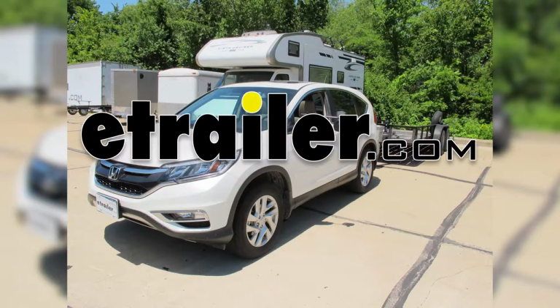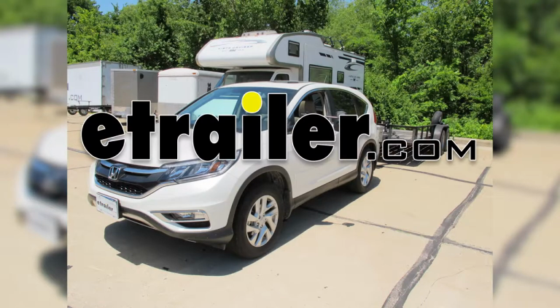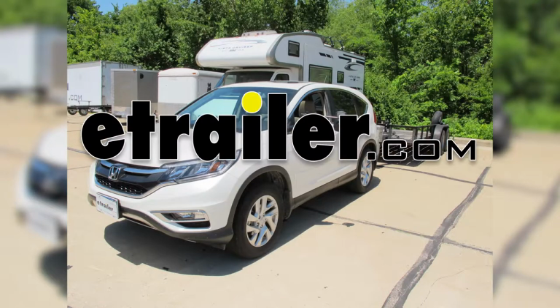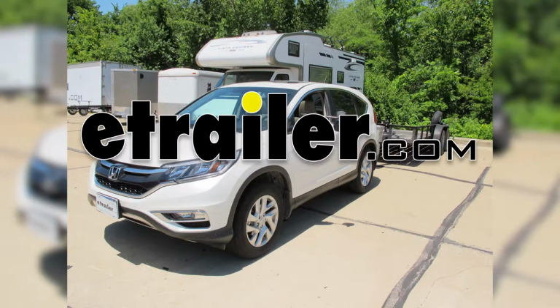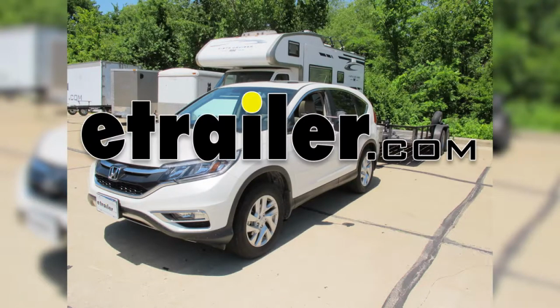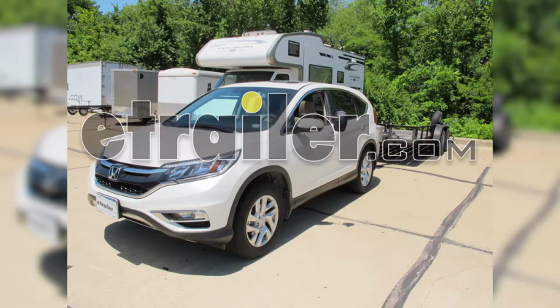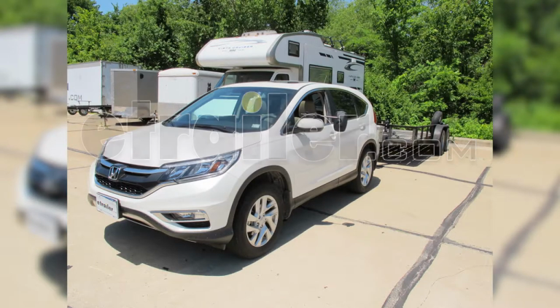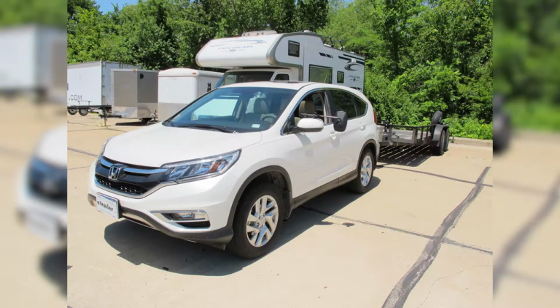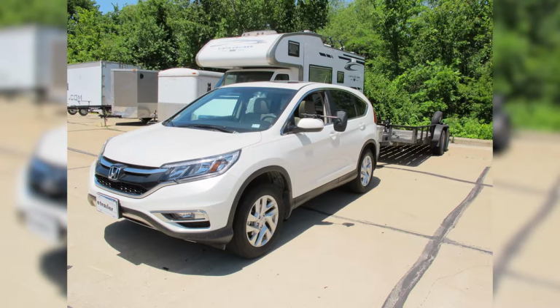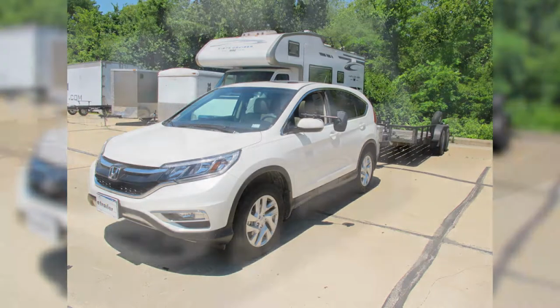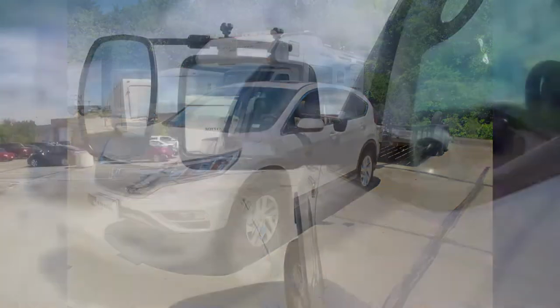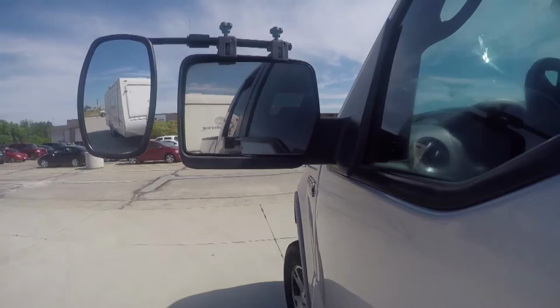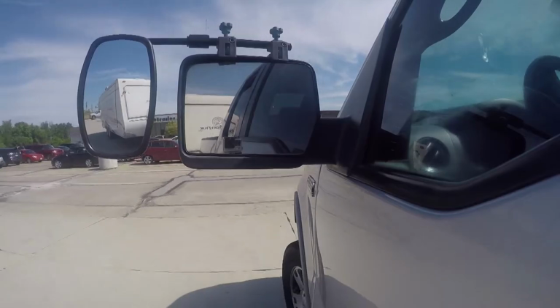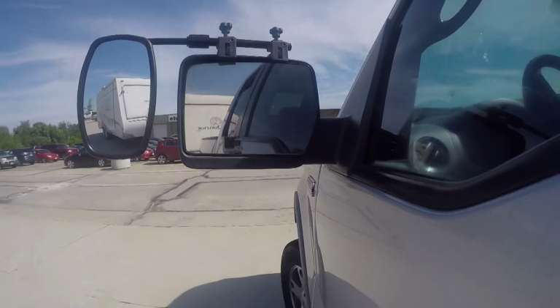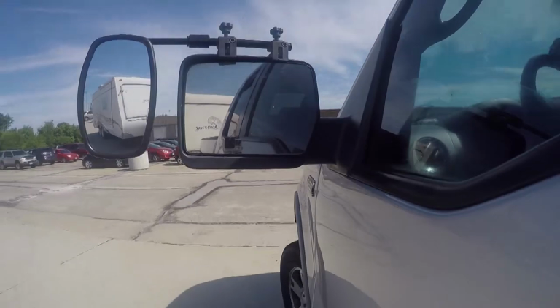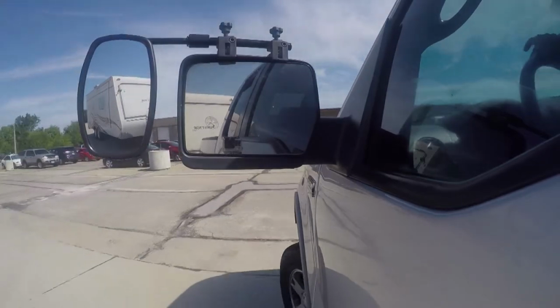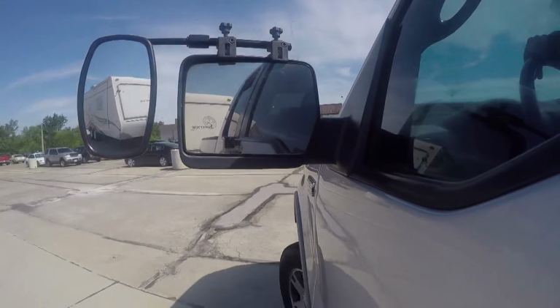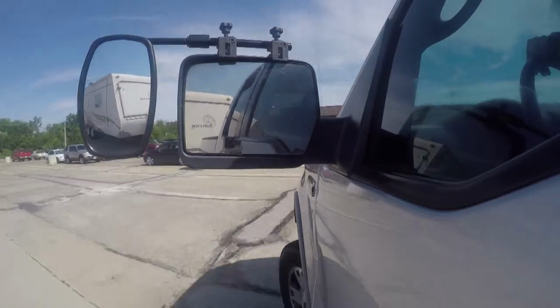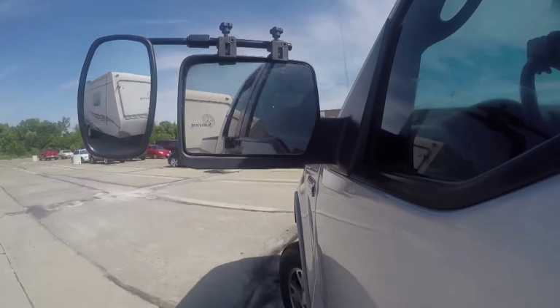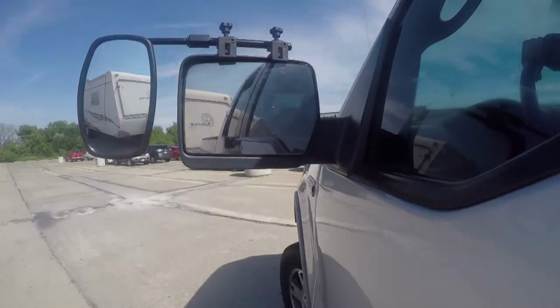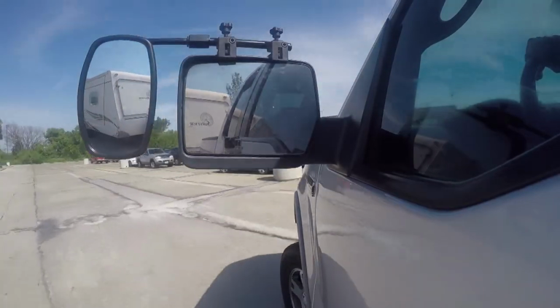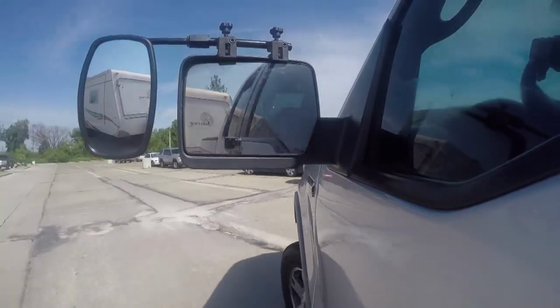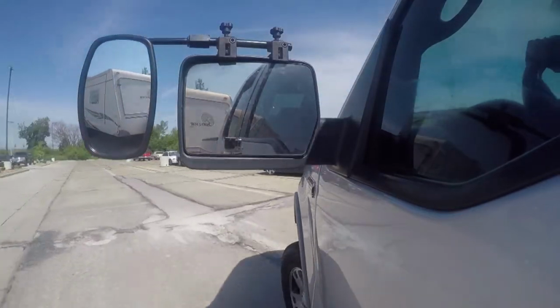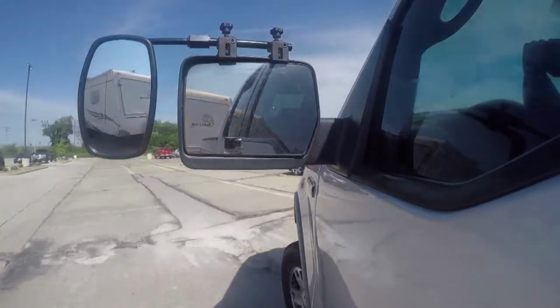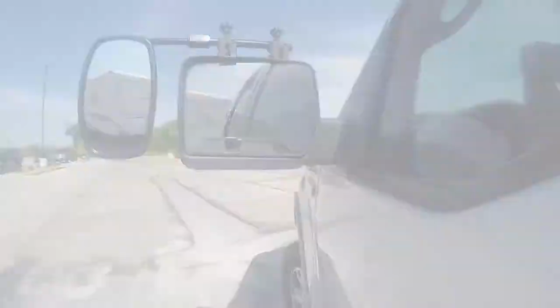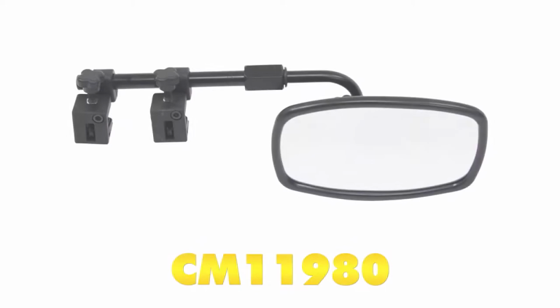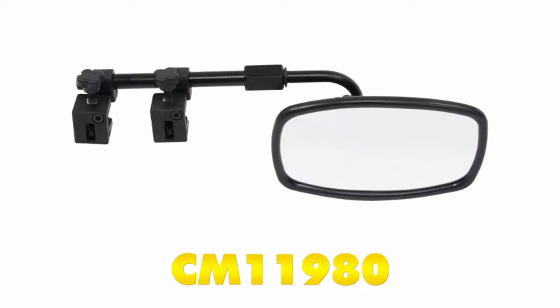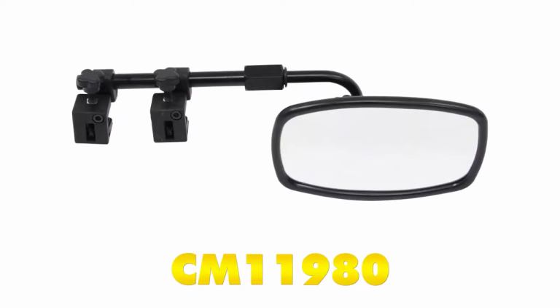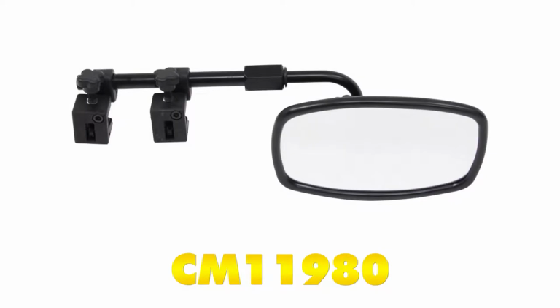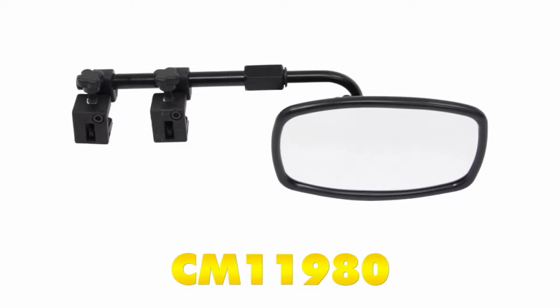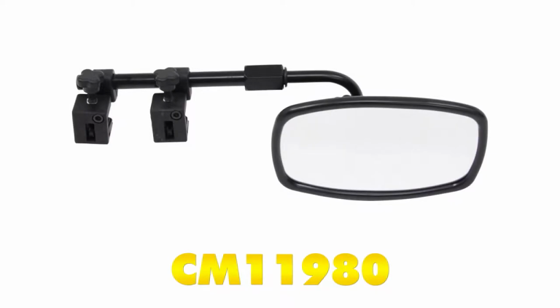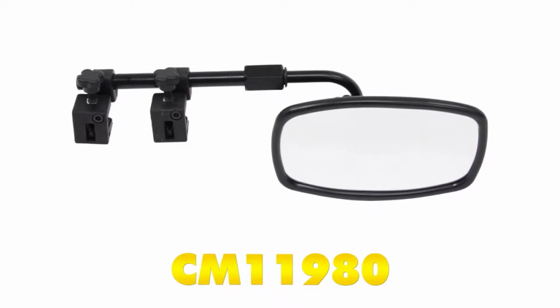Today on our 2015 Honda CR-V, we're going to be test fitting the SEPA Universal Towing Mirror, part number CM11980.